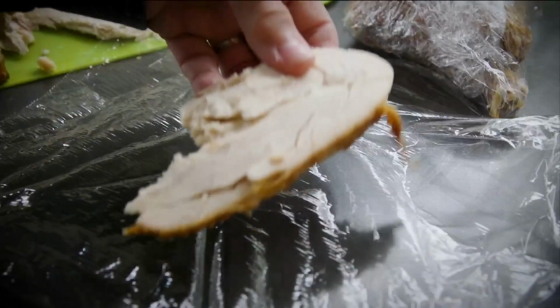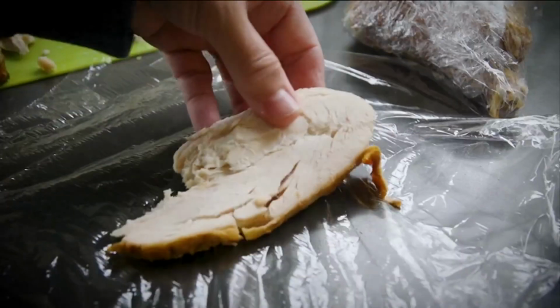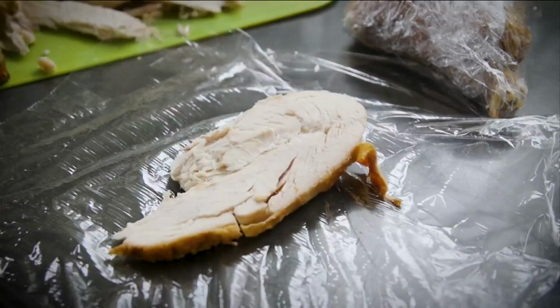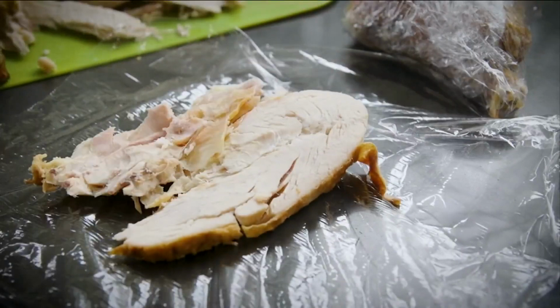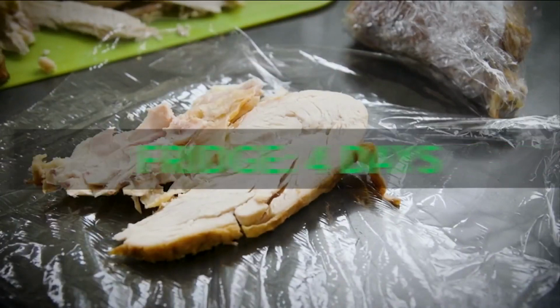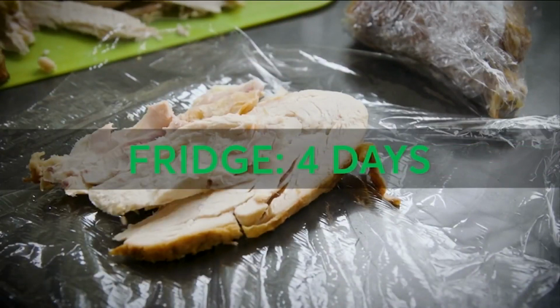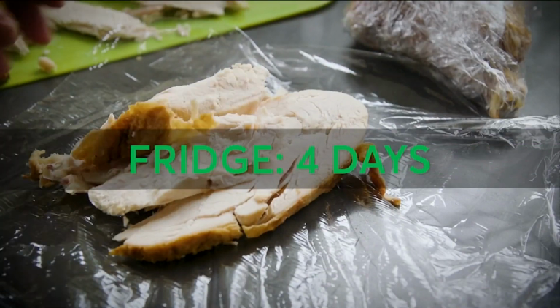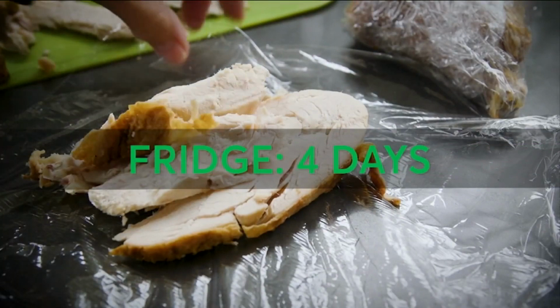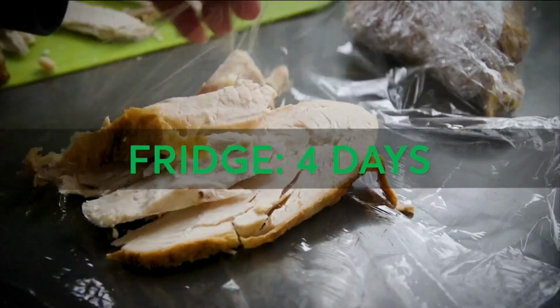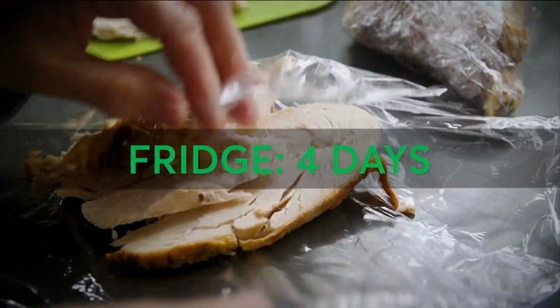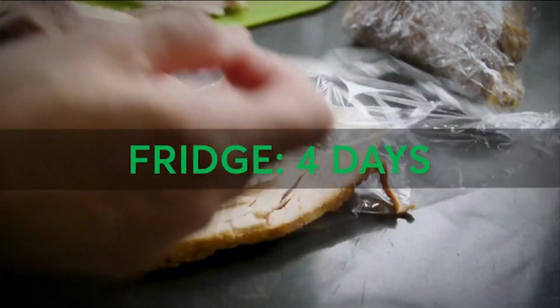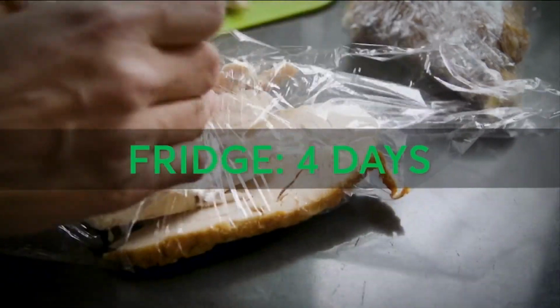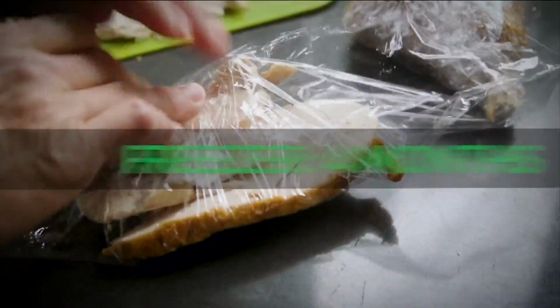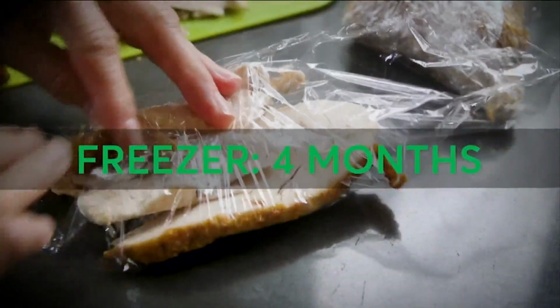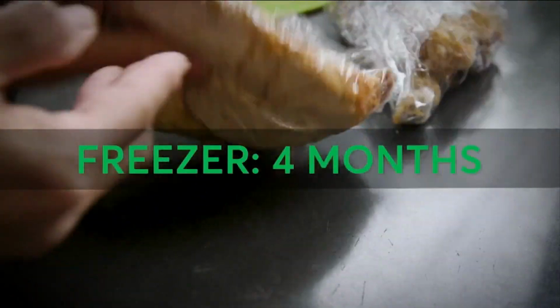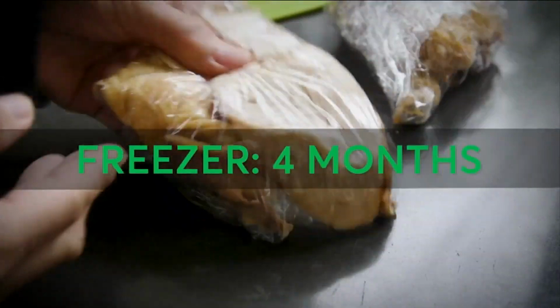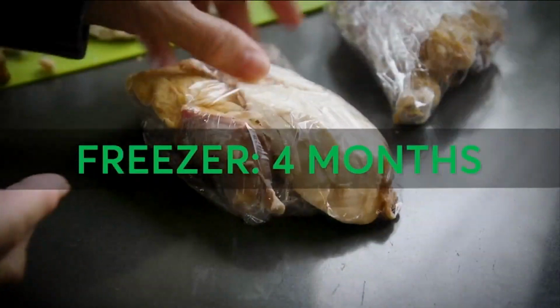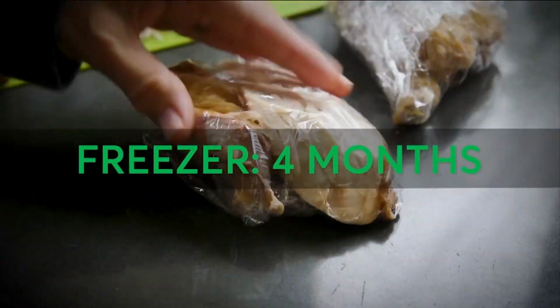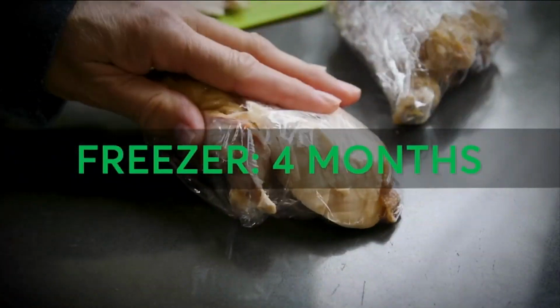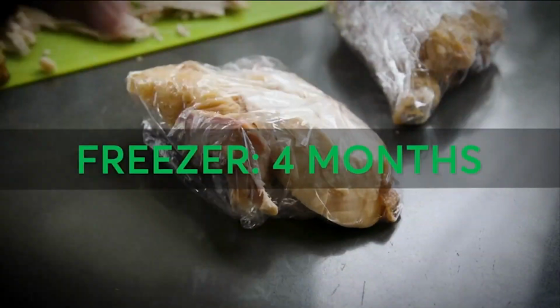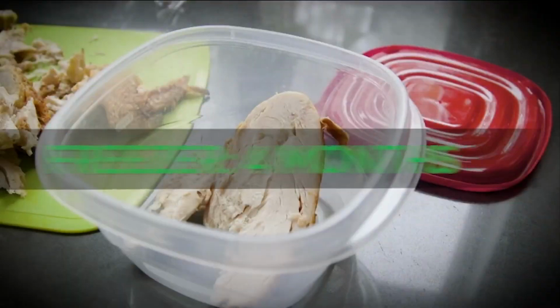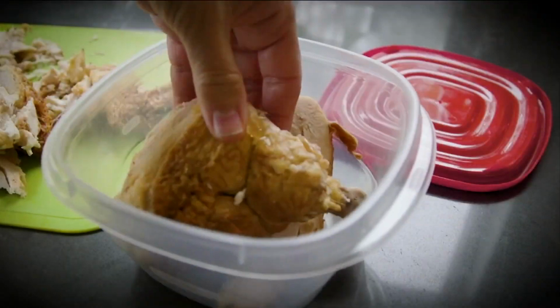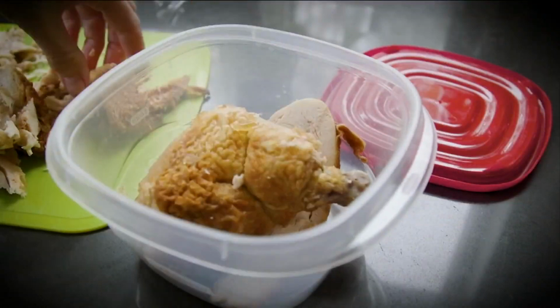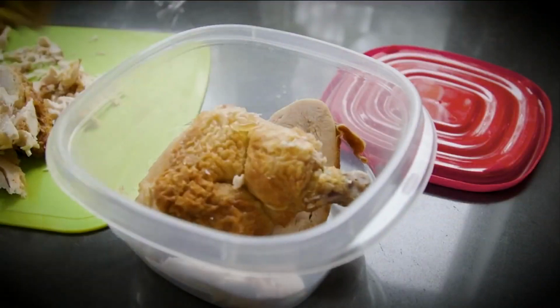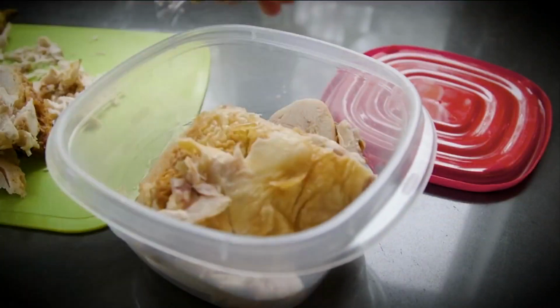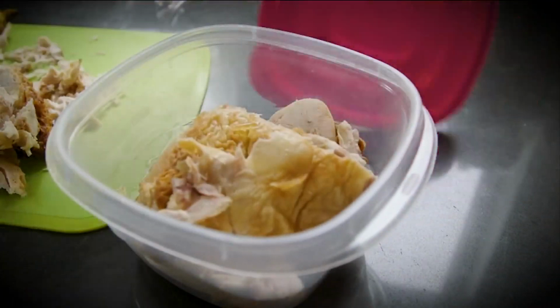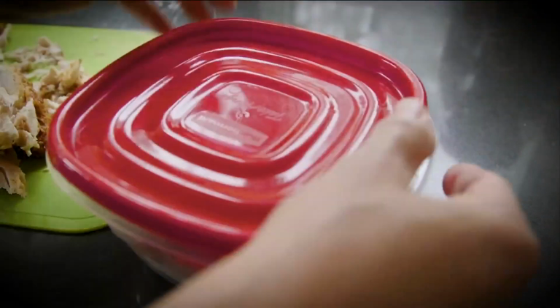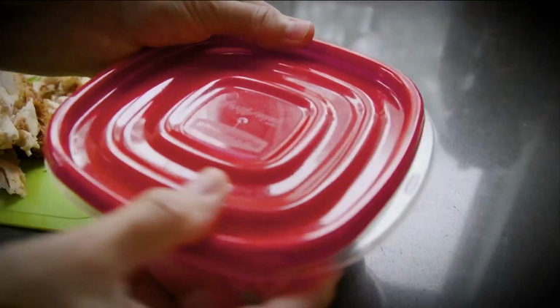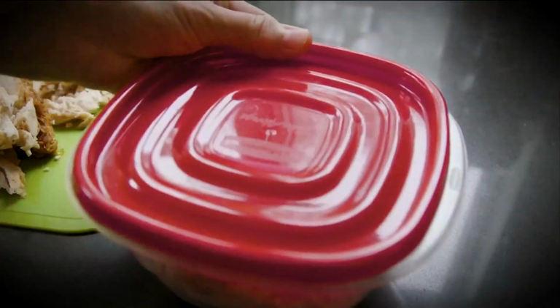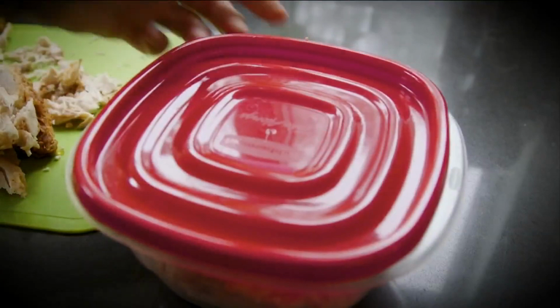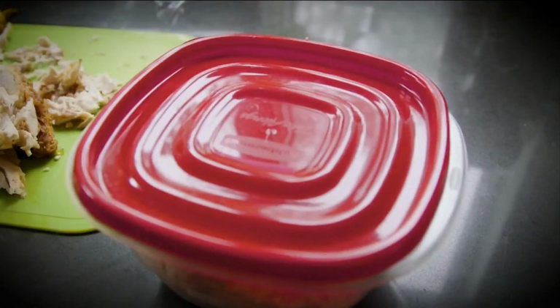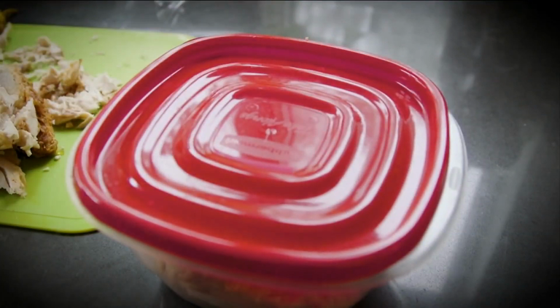Your chicken will last up to four days in the fridge or four months in the freezer. Cut it in pieces and wrap them tightly, or store in a covered container.